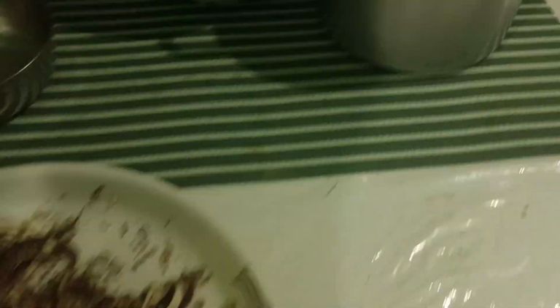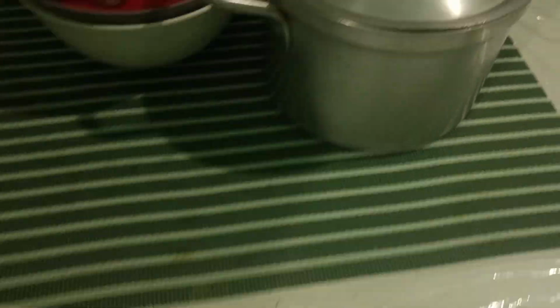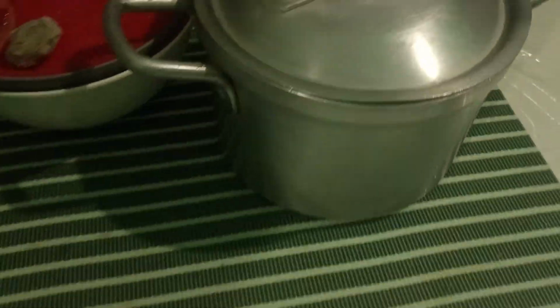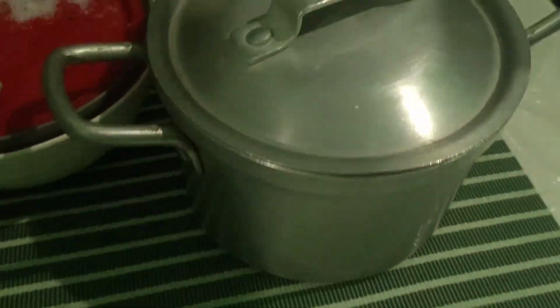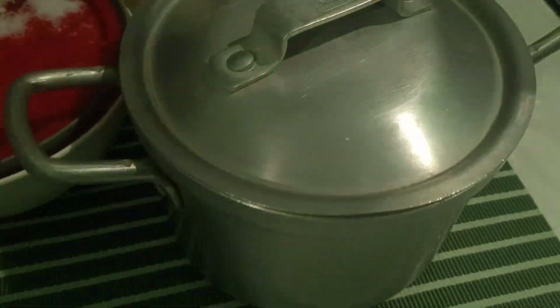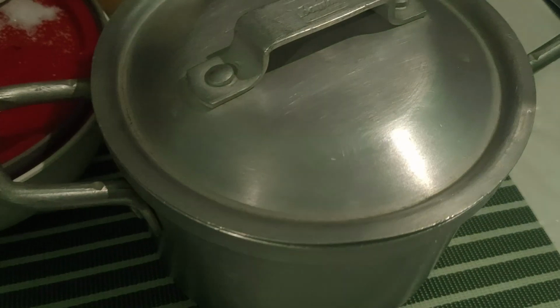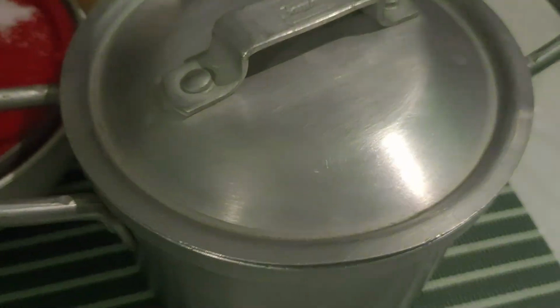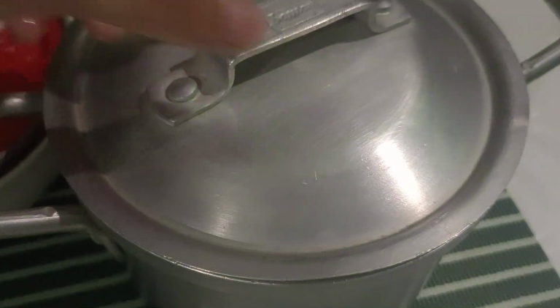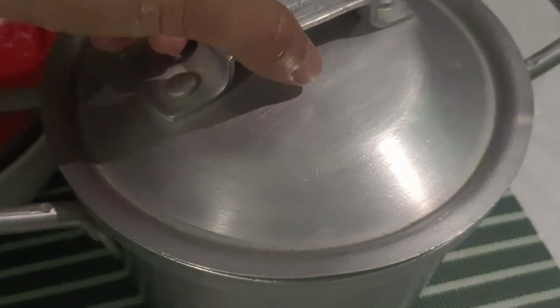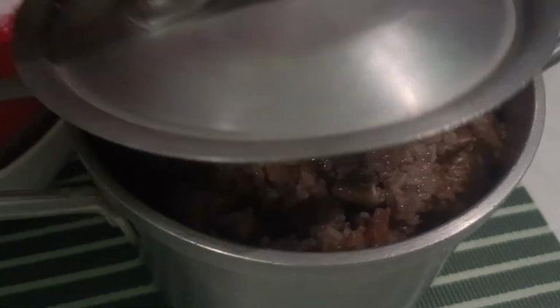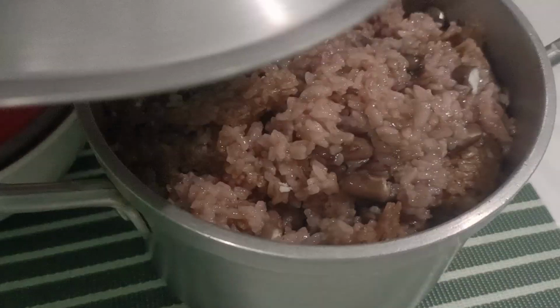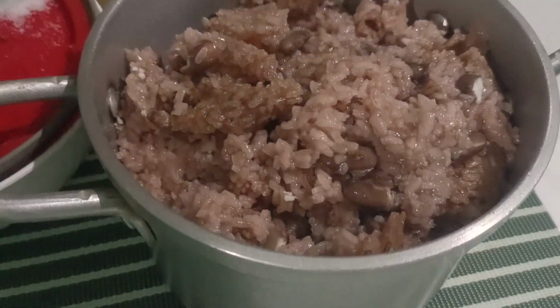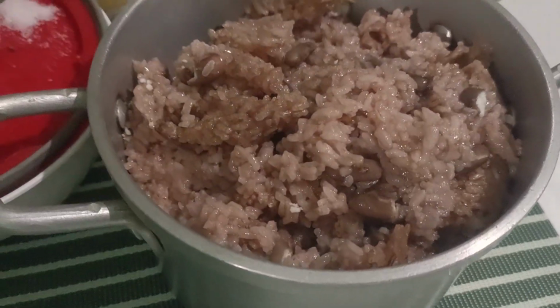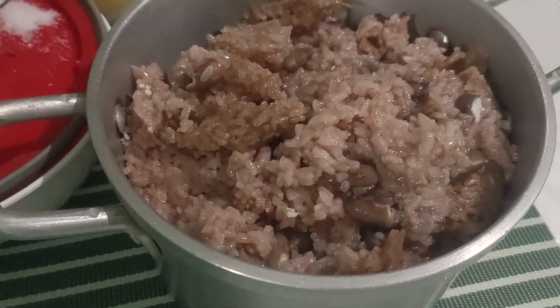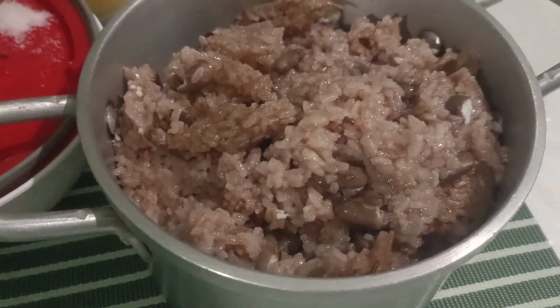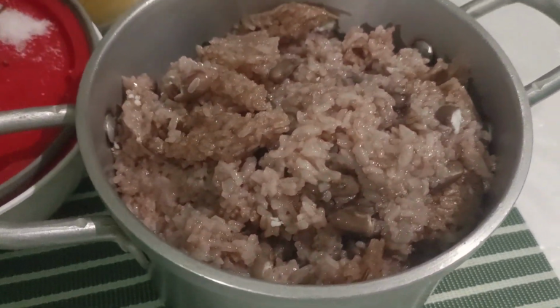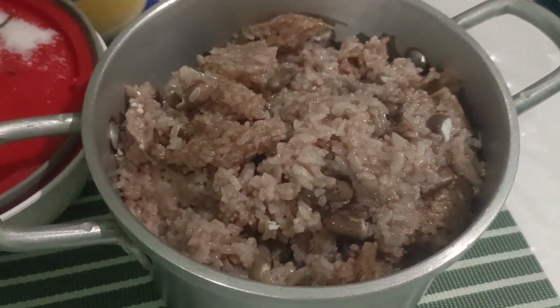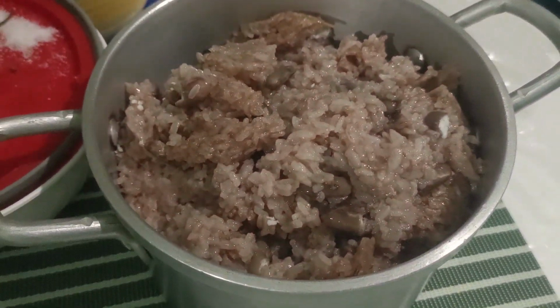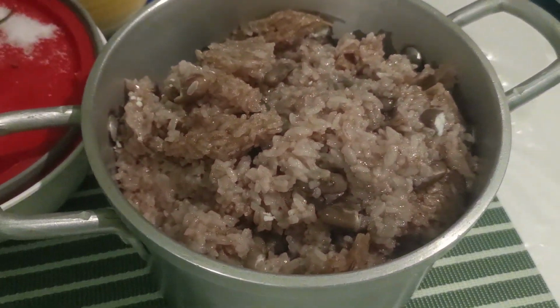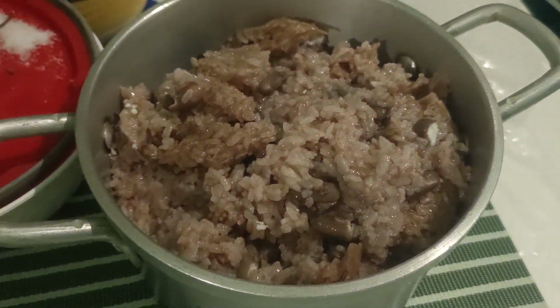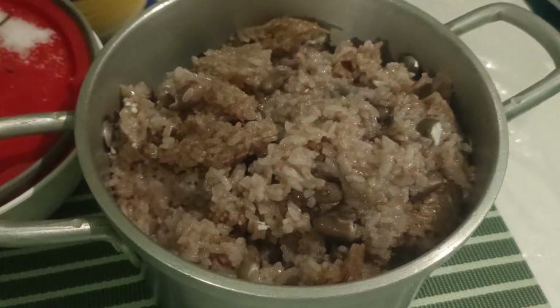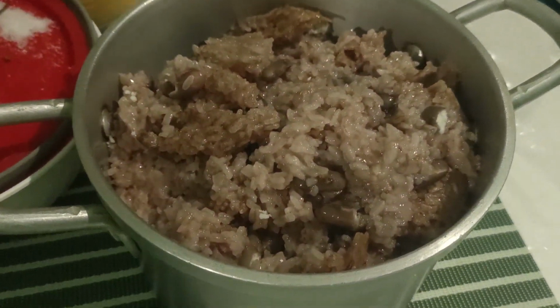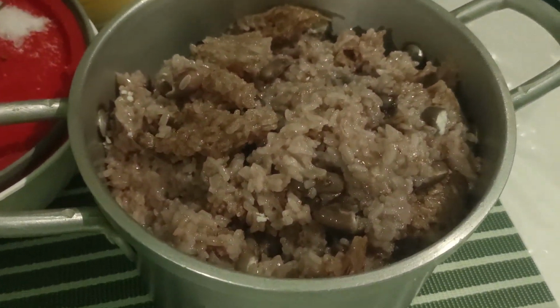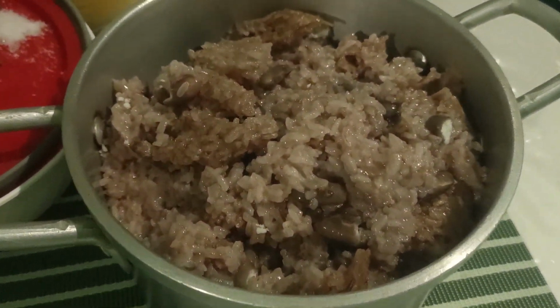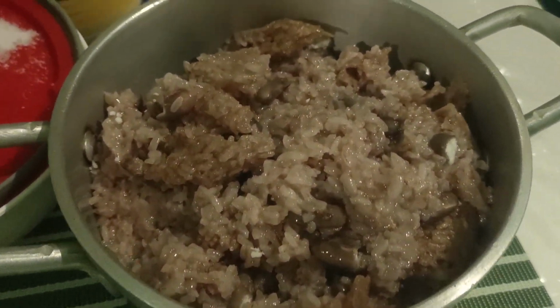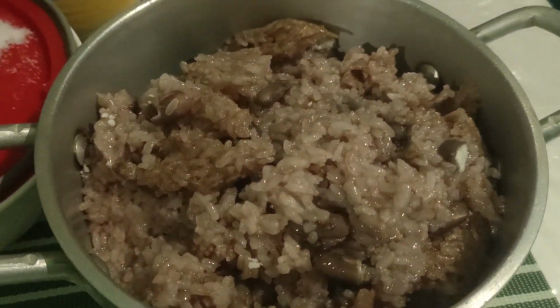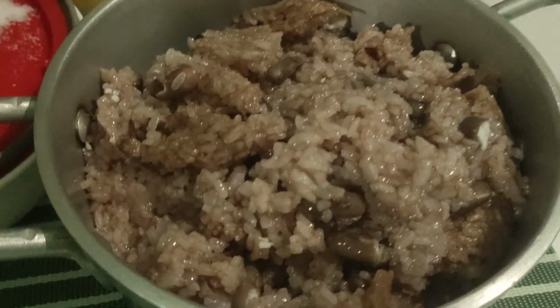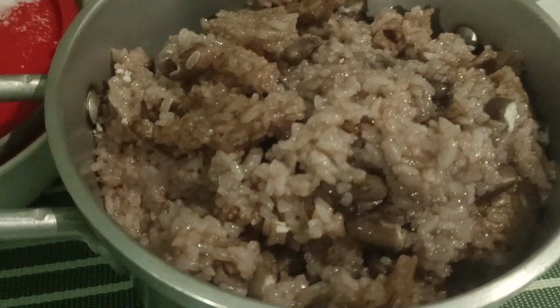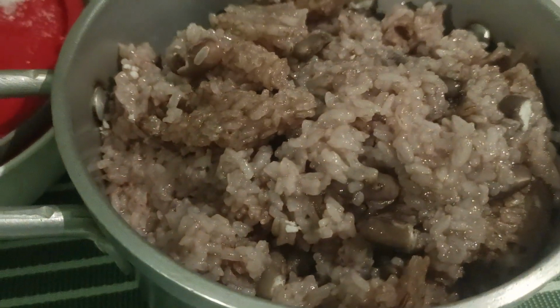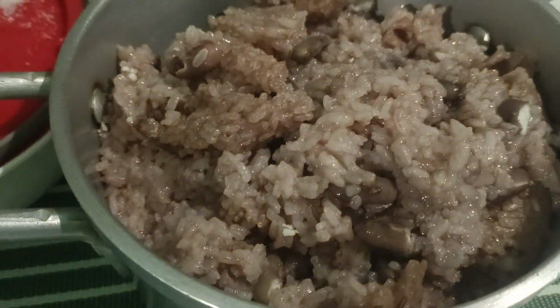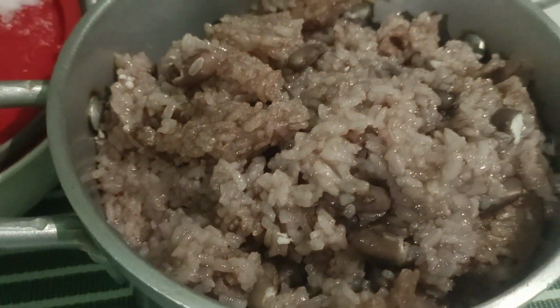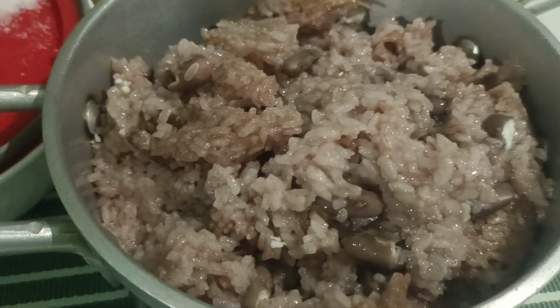This is dal pot. No, no, no. Sticky rice with kidney beans.